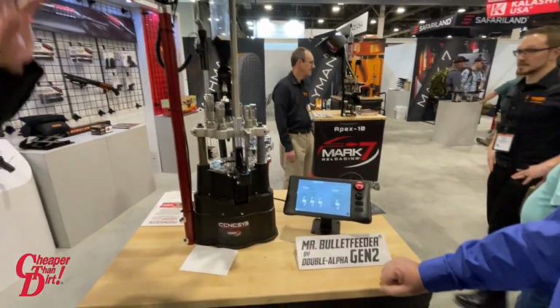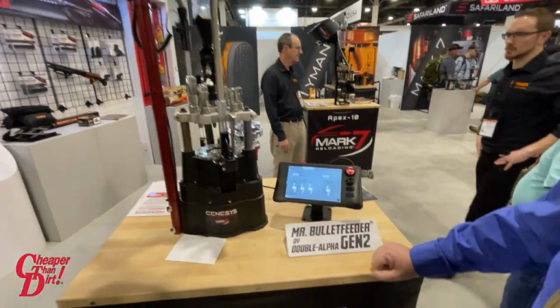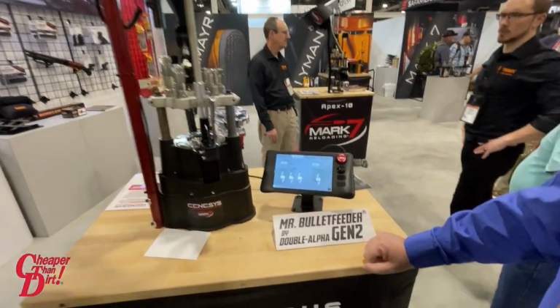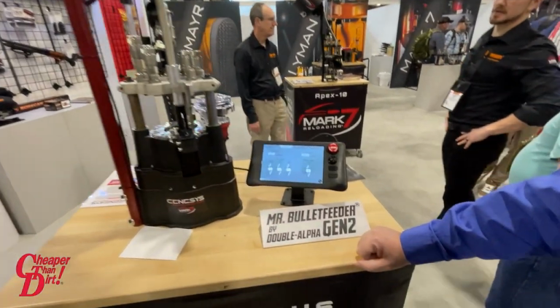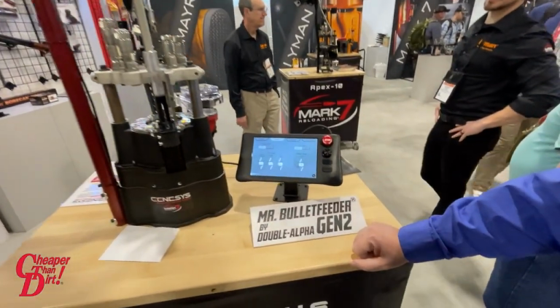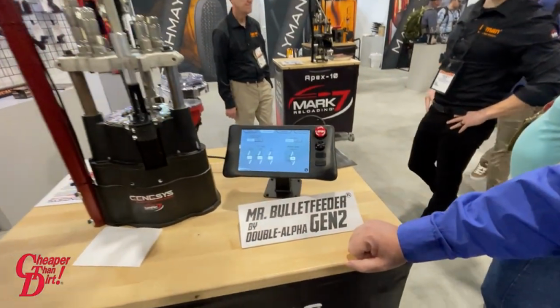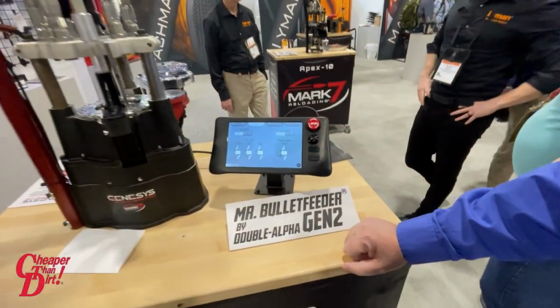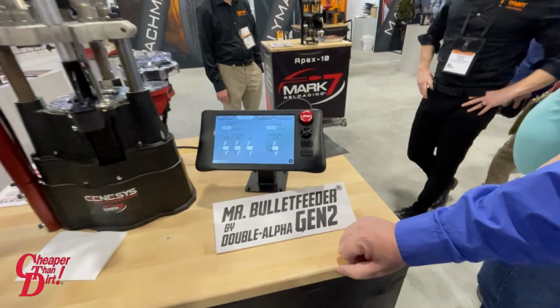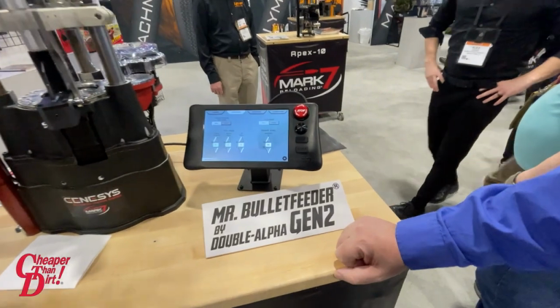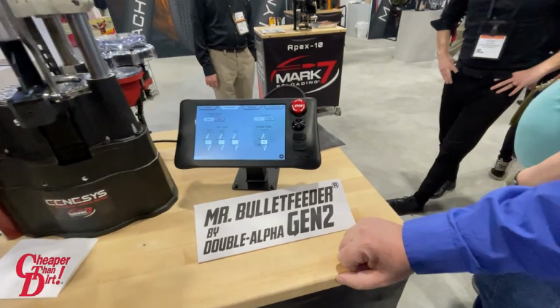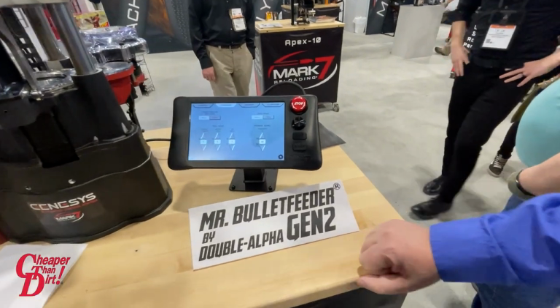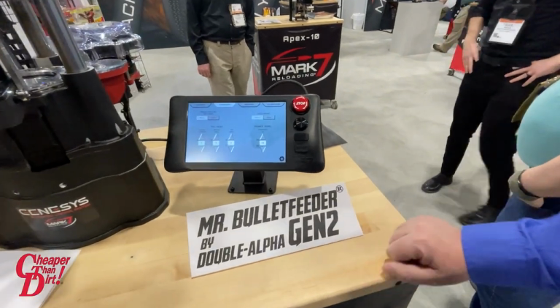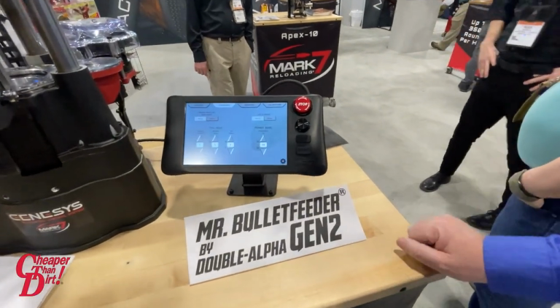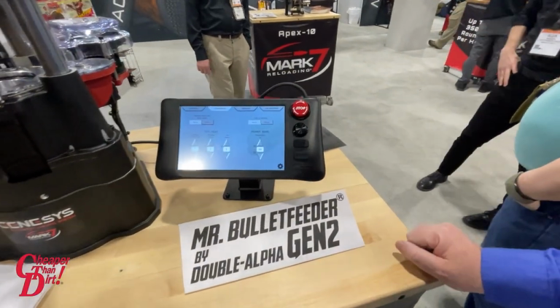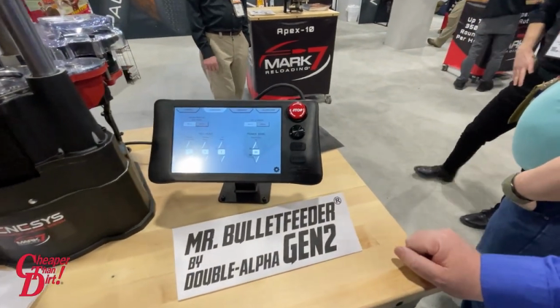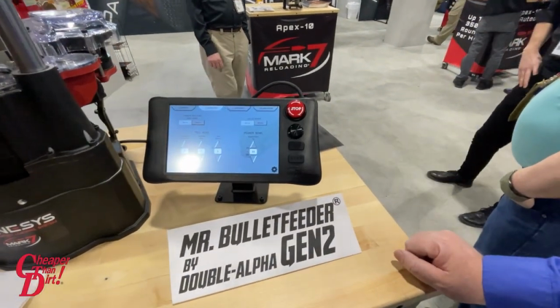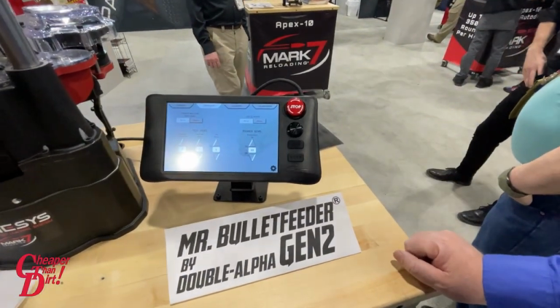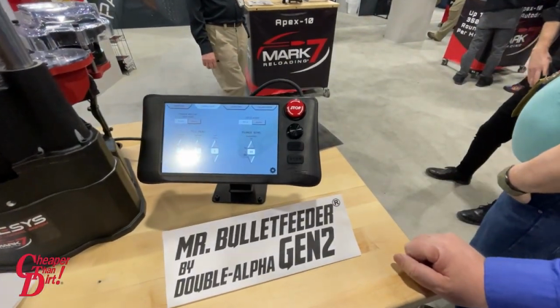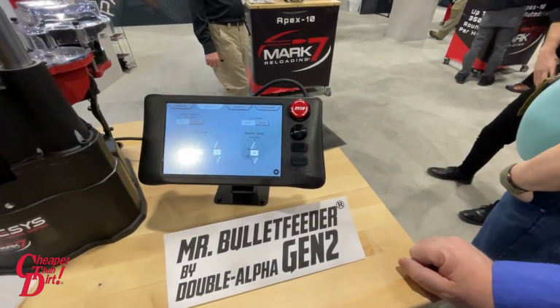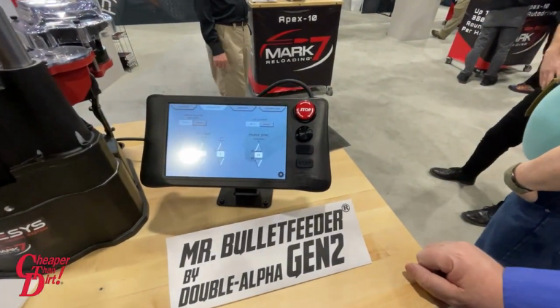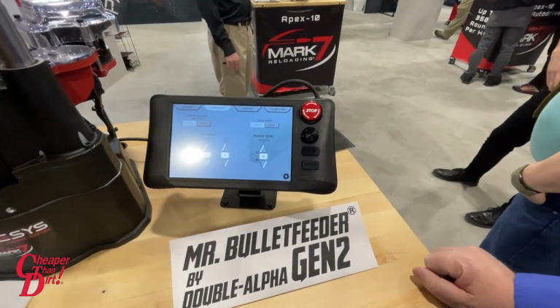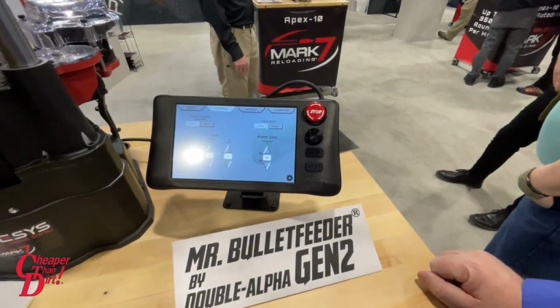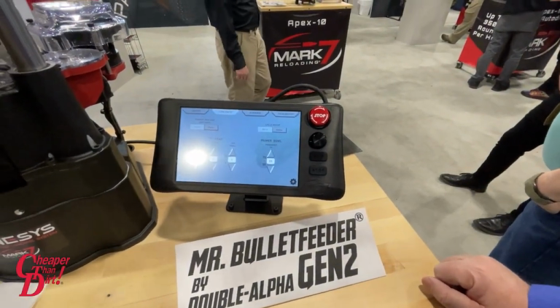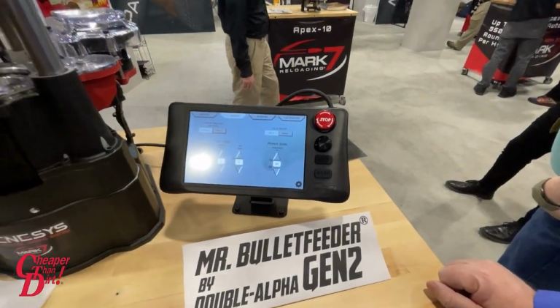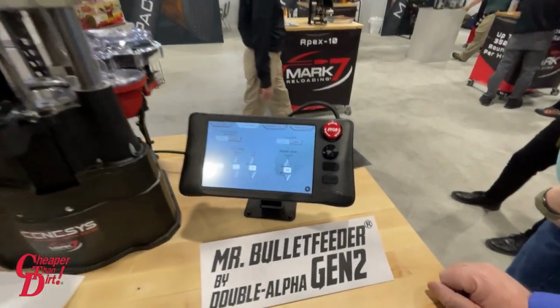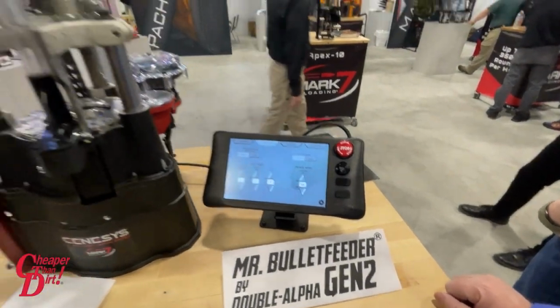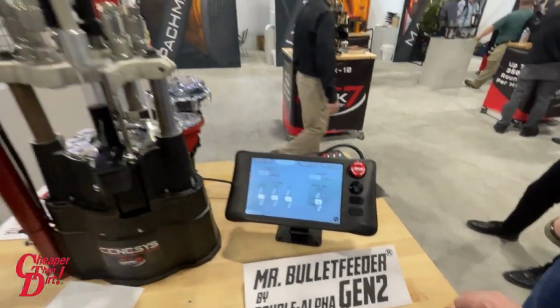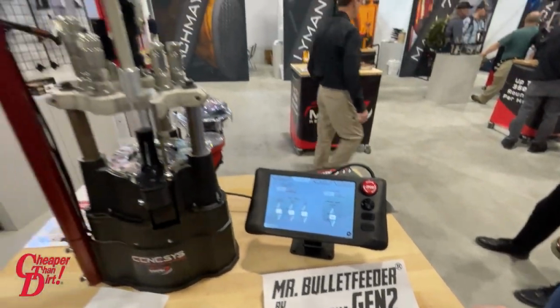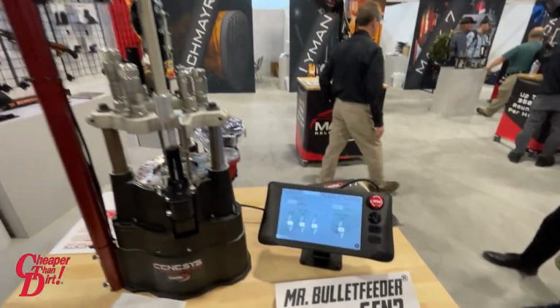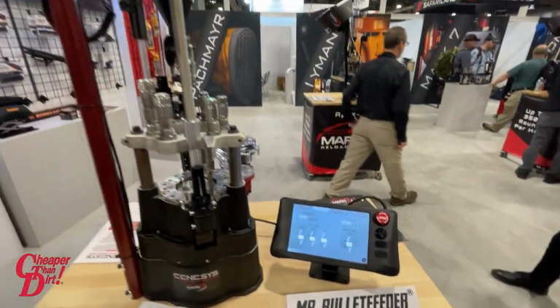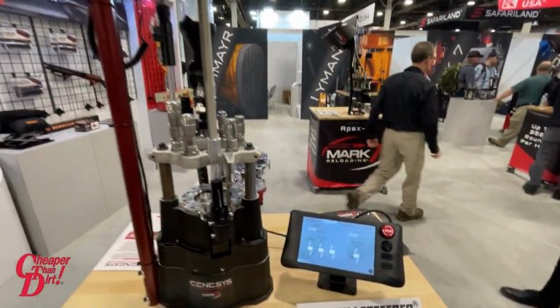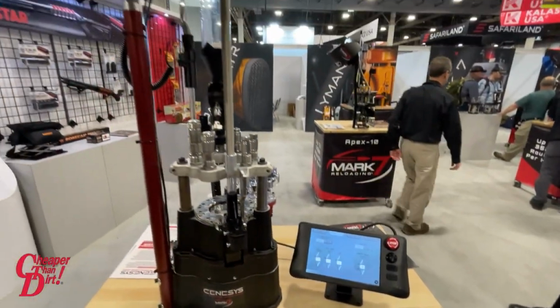It includes an 11-inch high-speed case feeder, Mr. Bullet feeder, mechanical powder measure, and onboard collated priming.